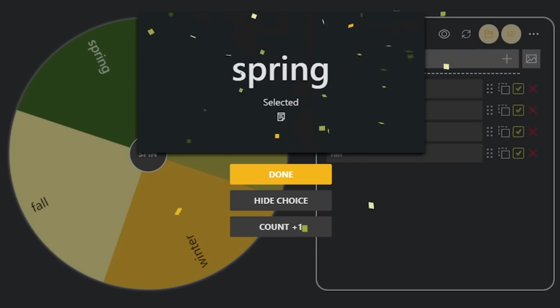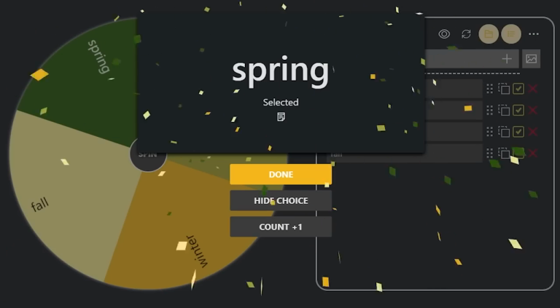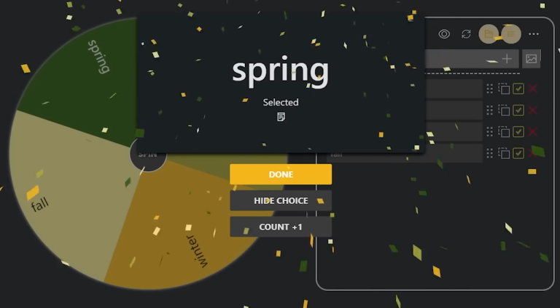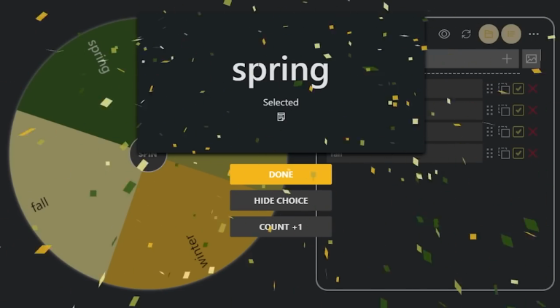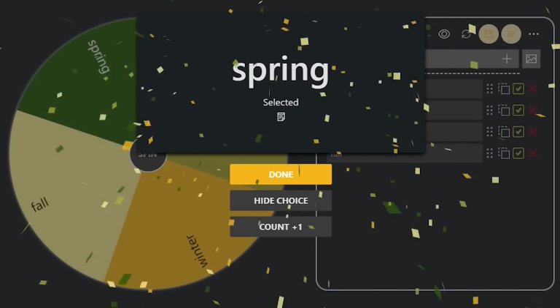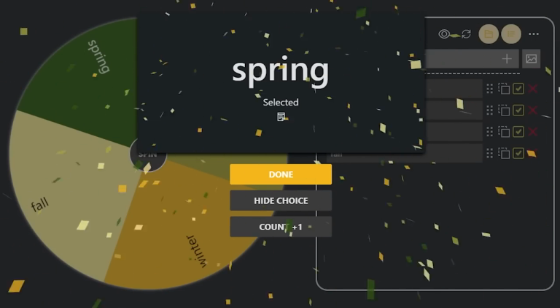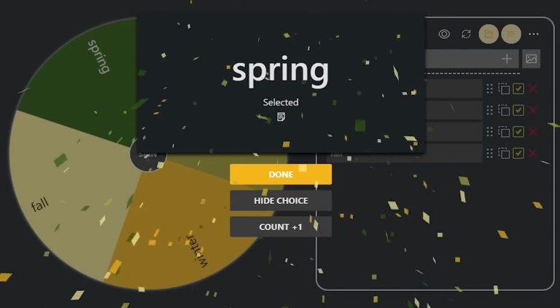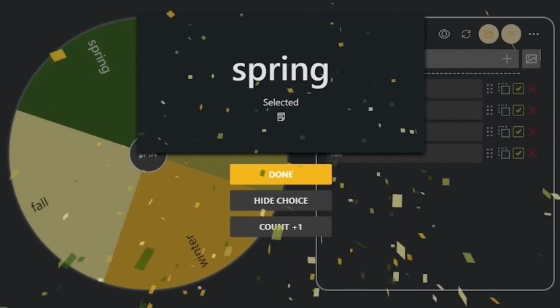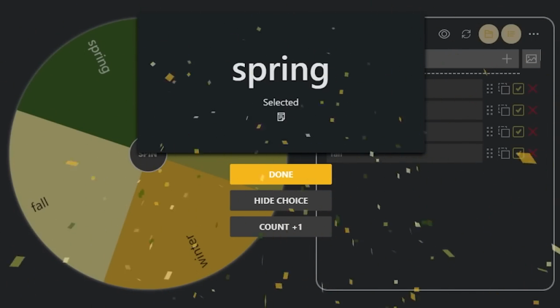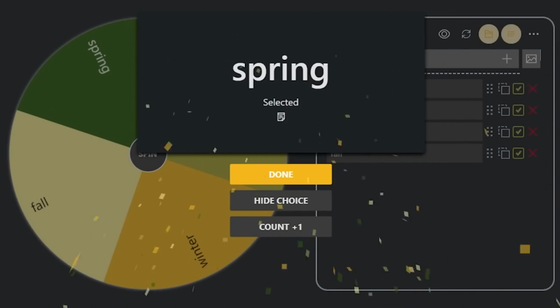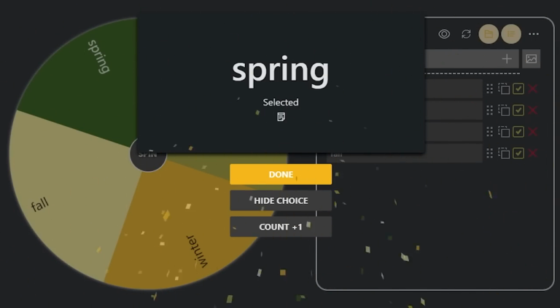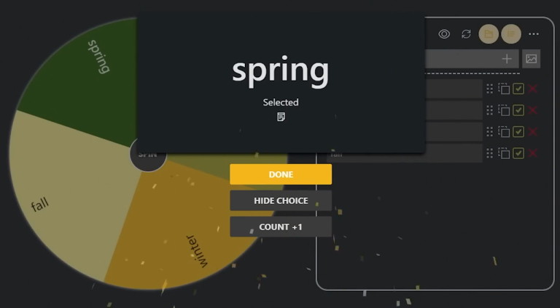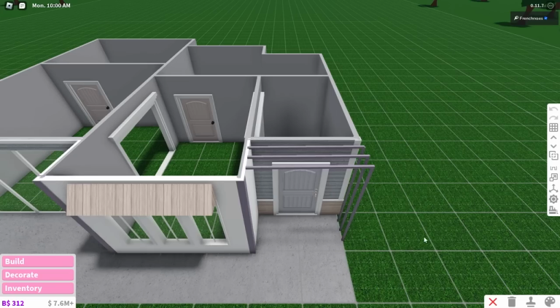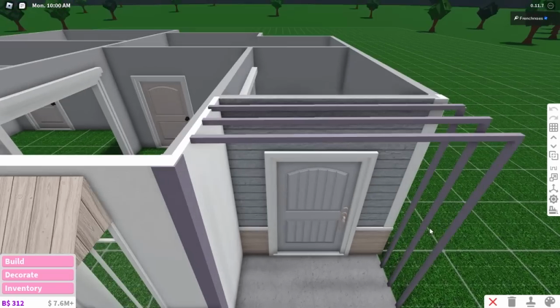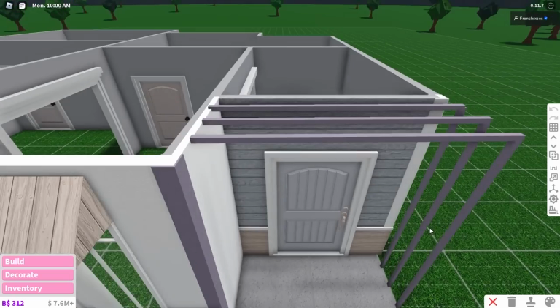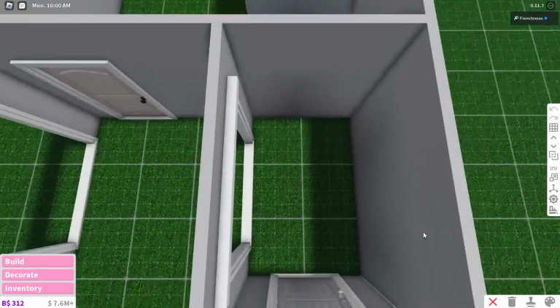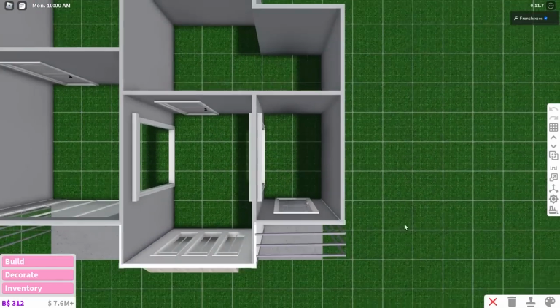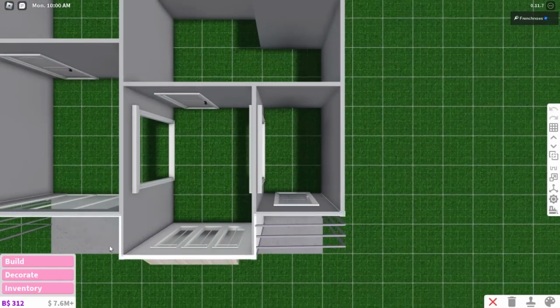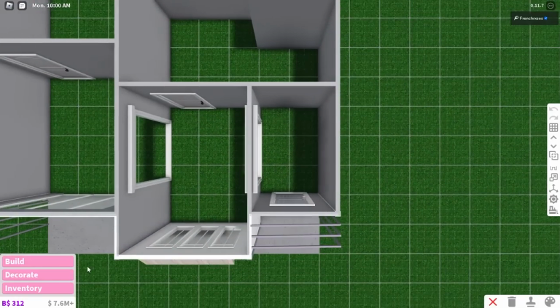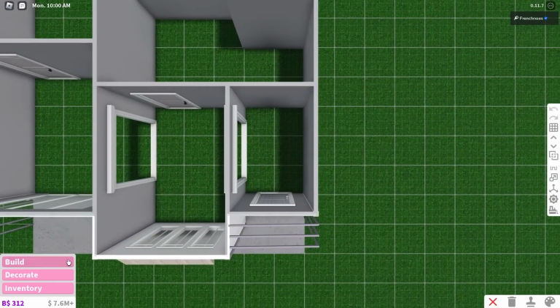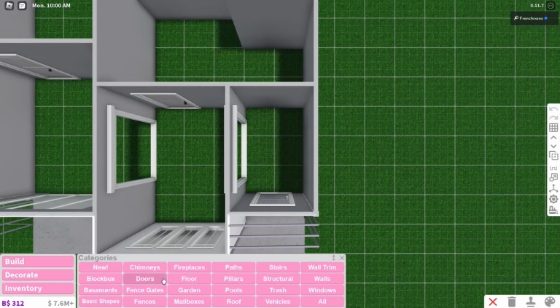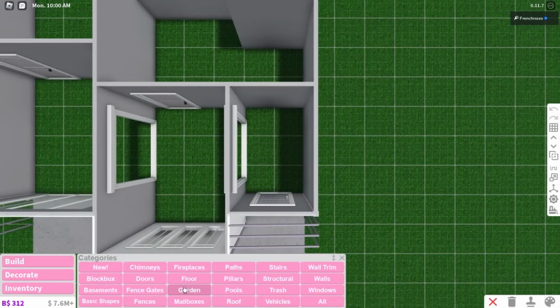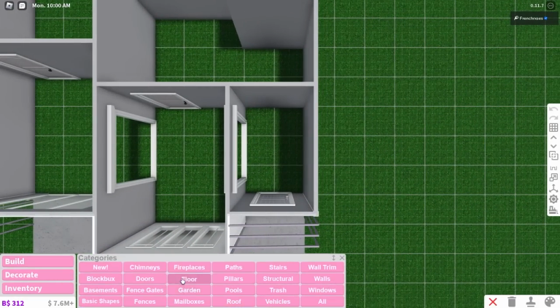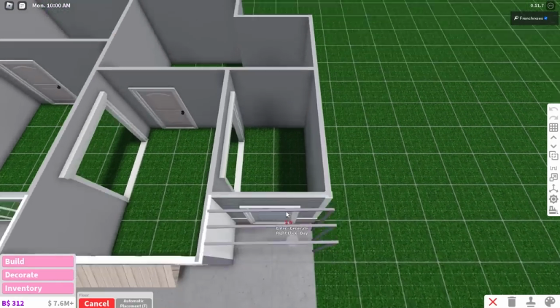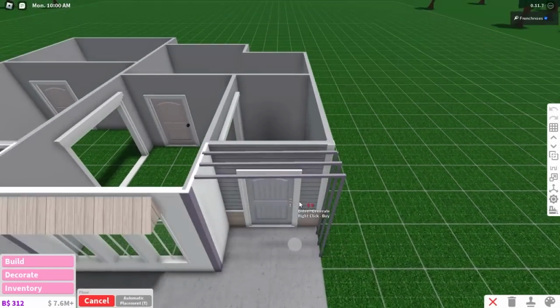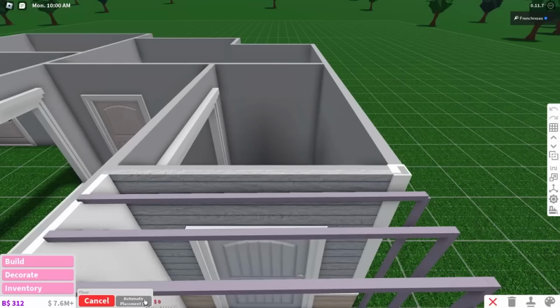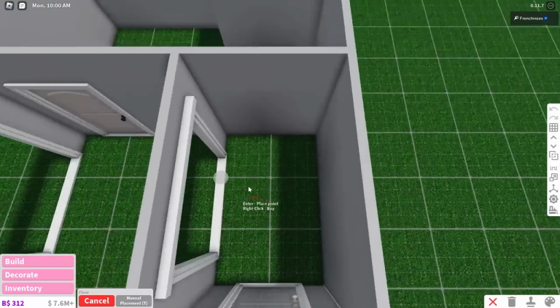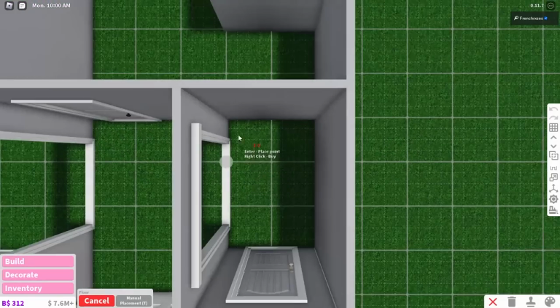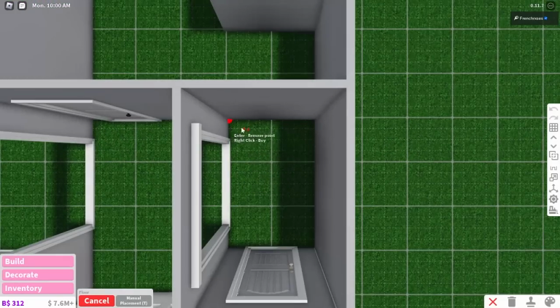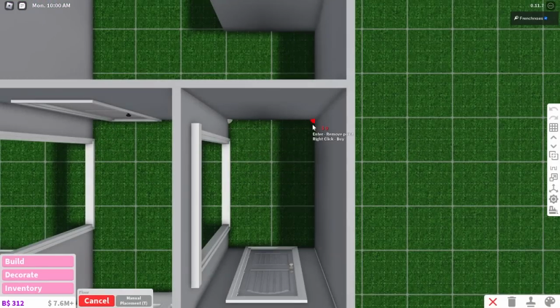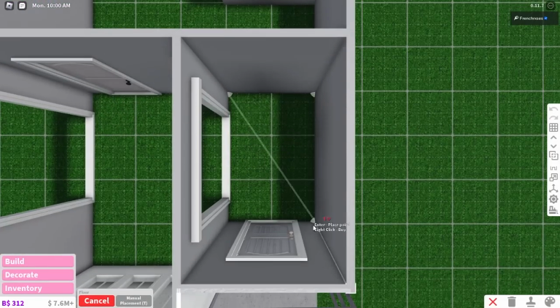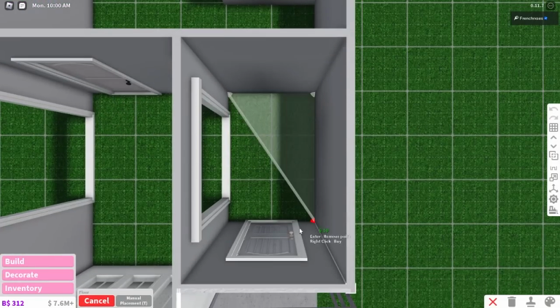Oh my god, it's got sound effects. Alright, so this room is going to be spring-themed, so let's get to doing that.